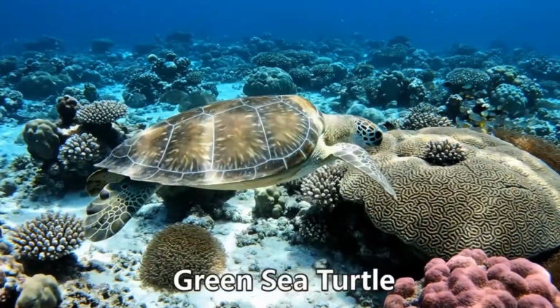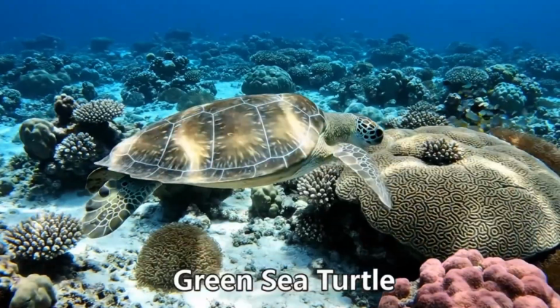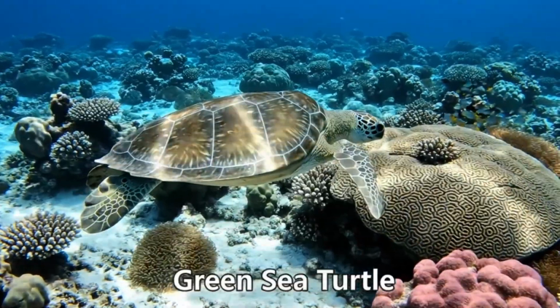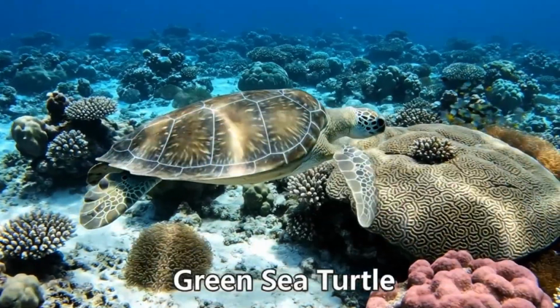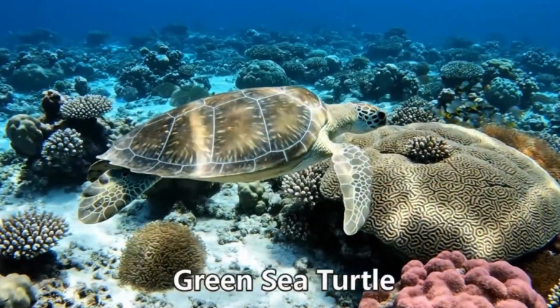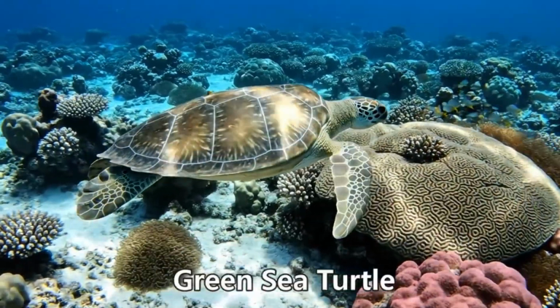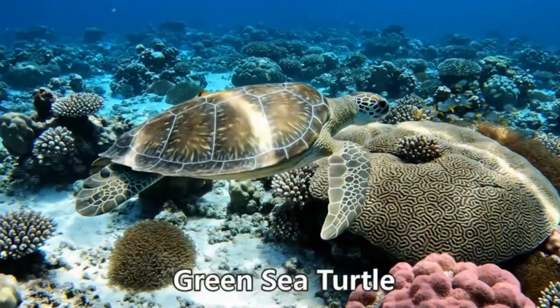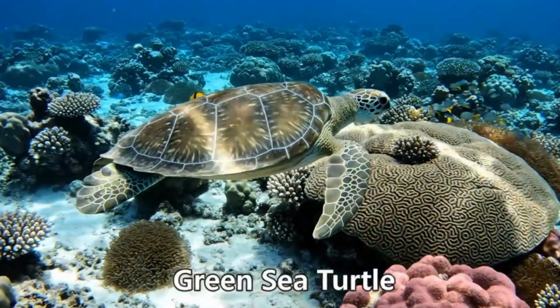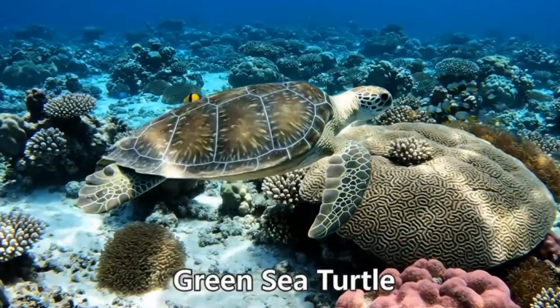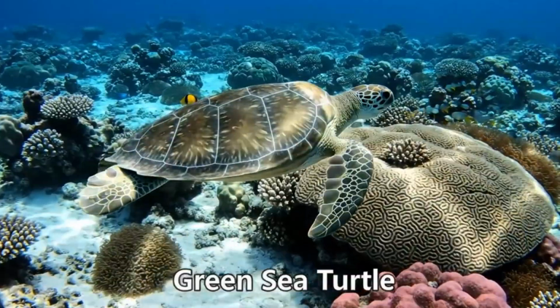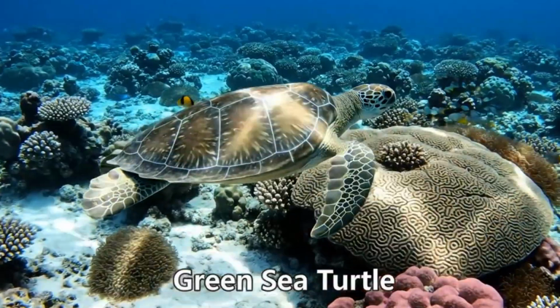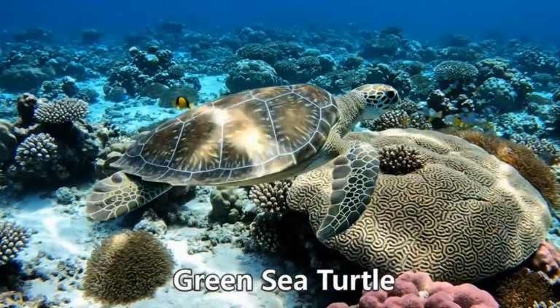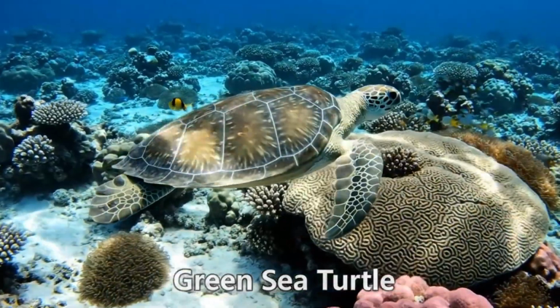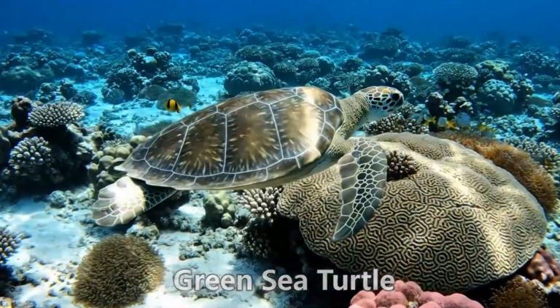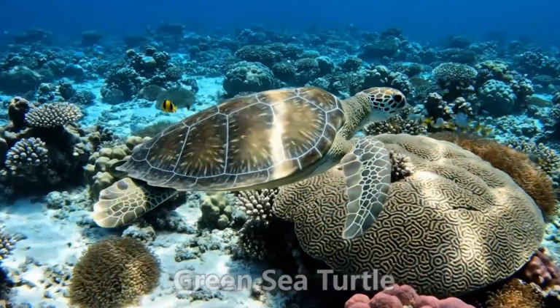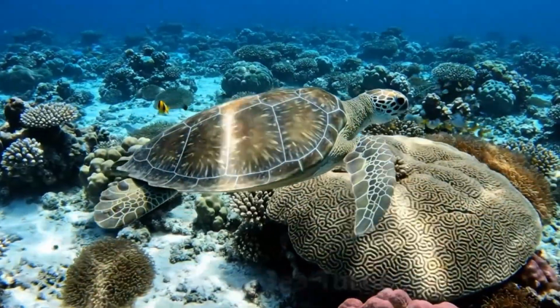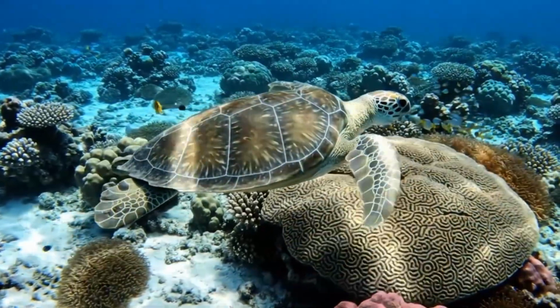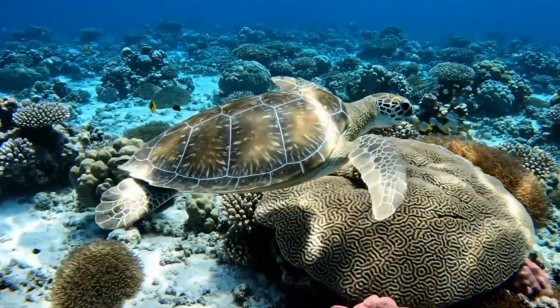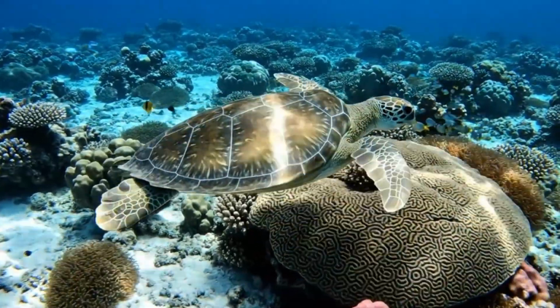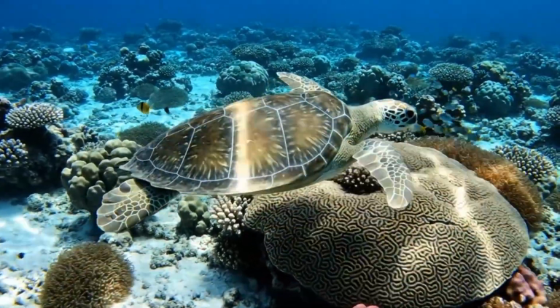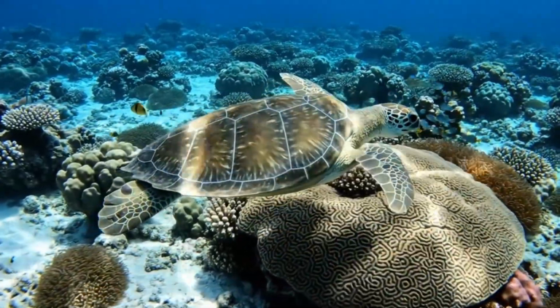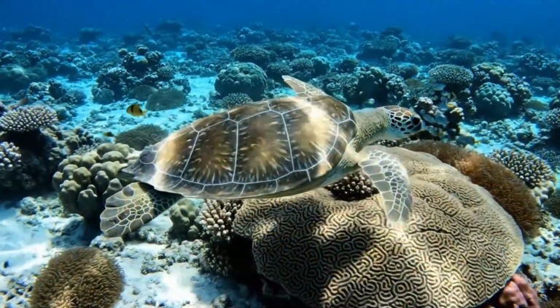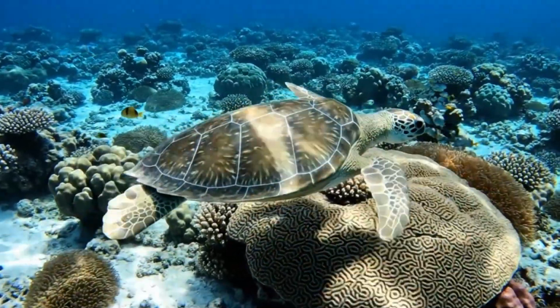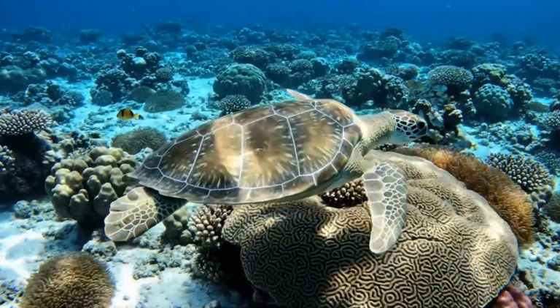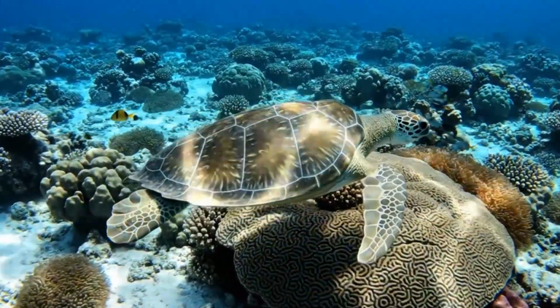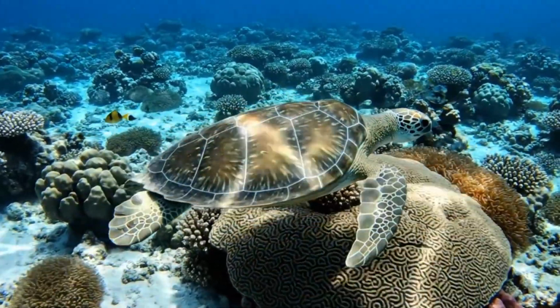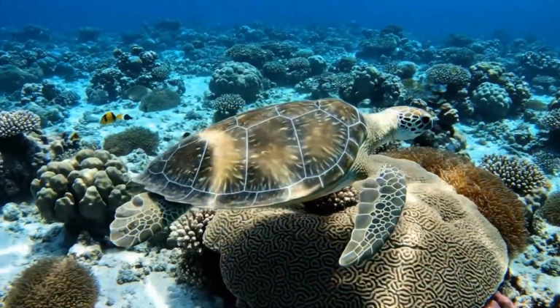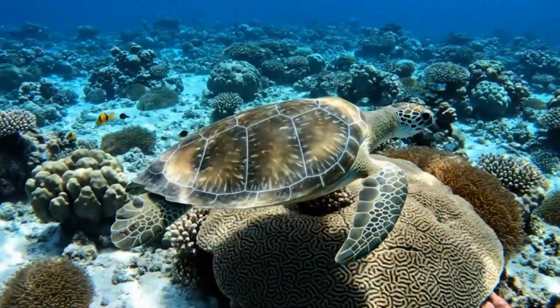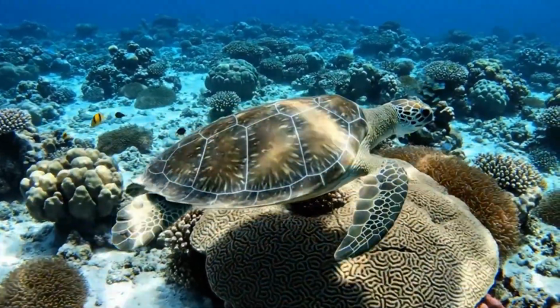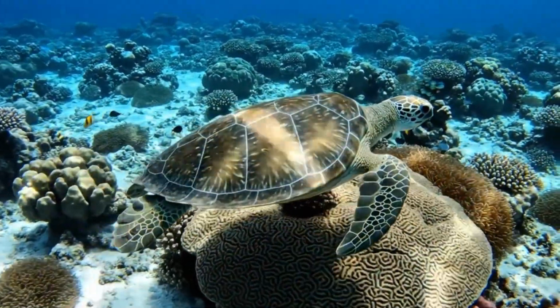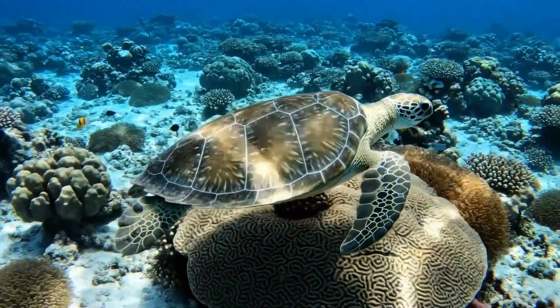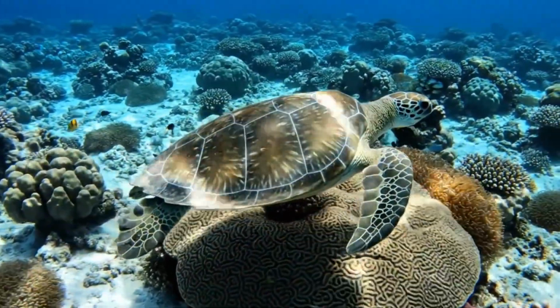Here's the green sea turtle. With a green shell, it lives in tropical oceans near Australia.